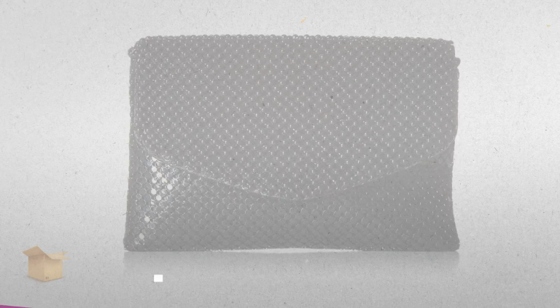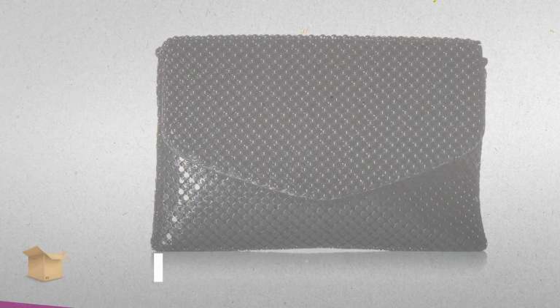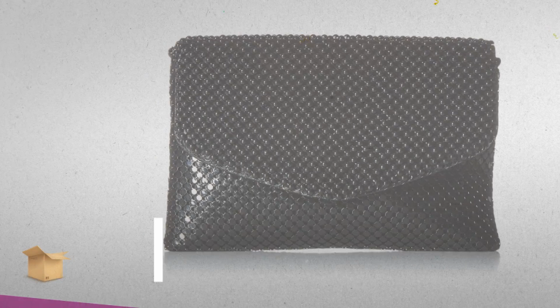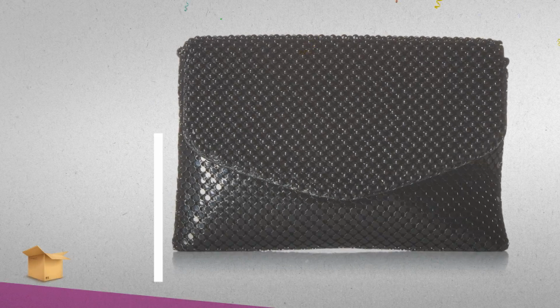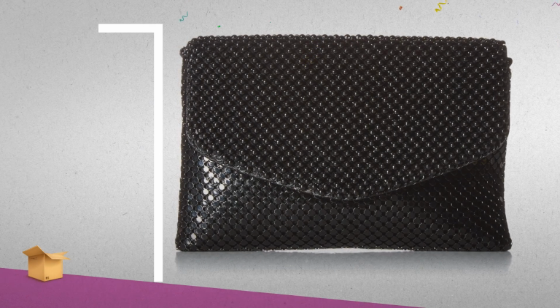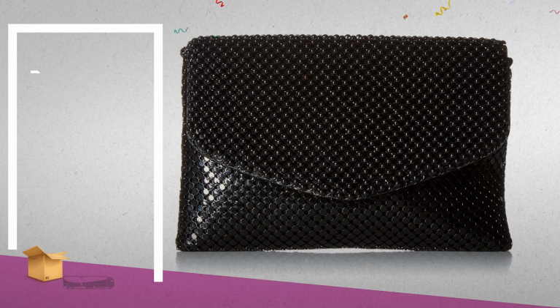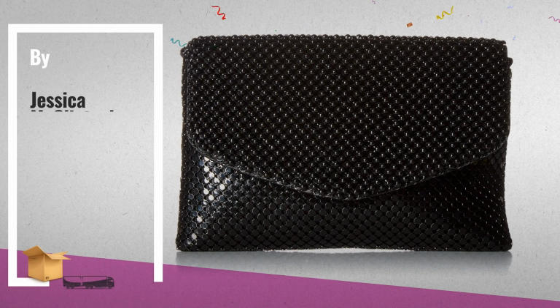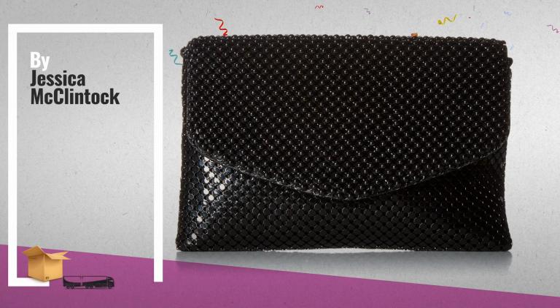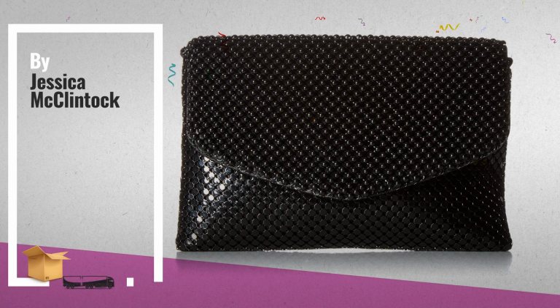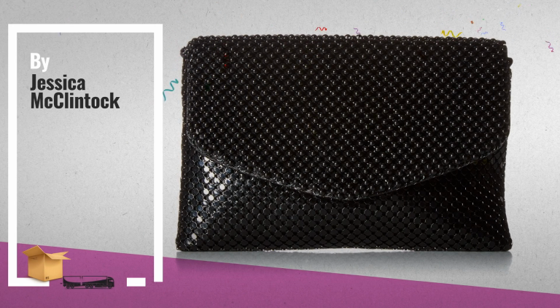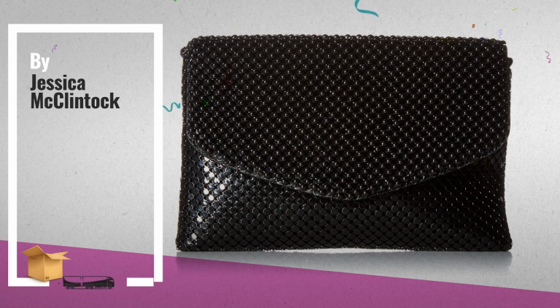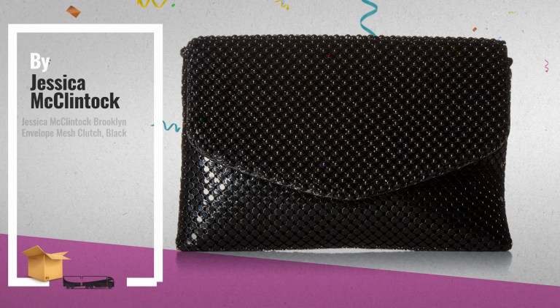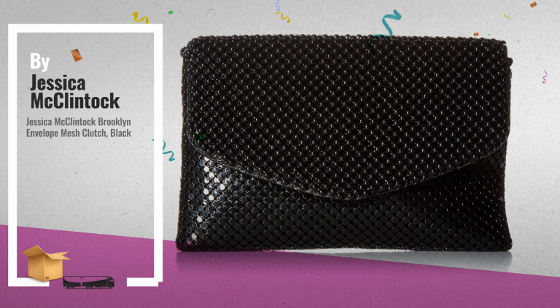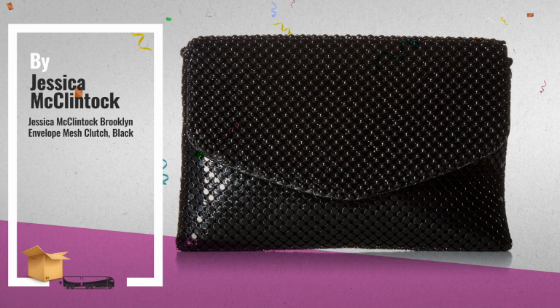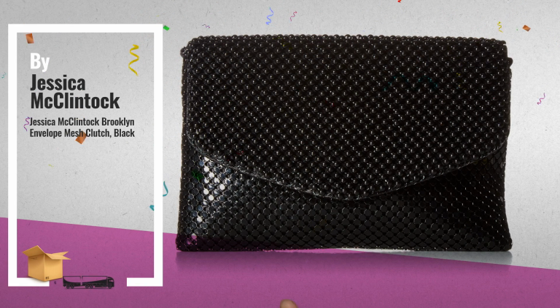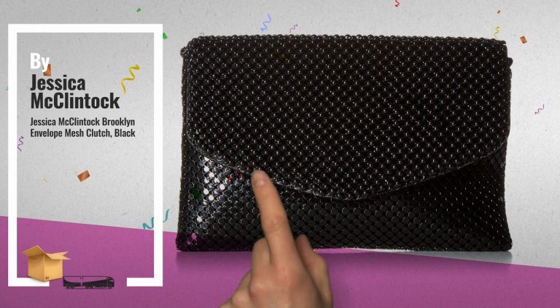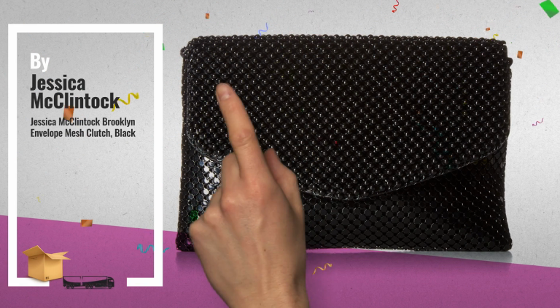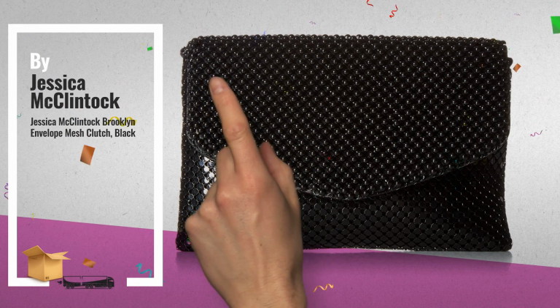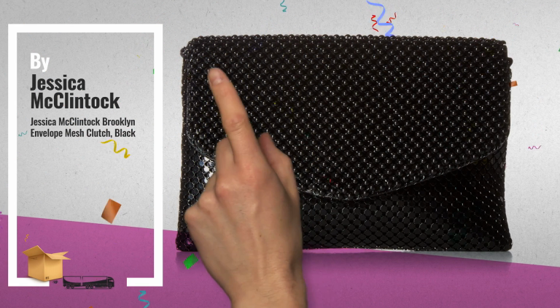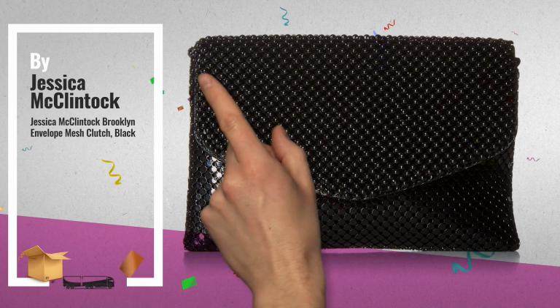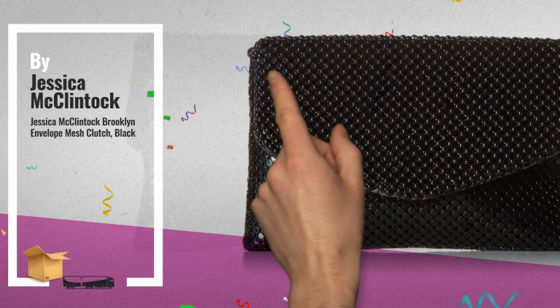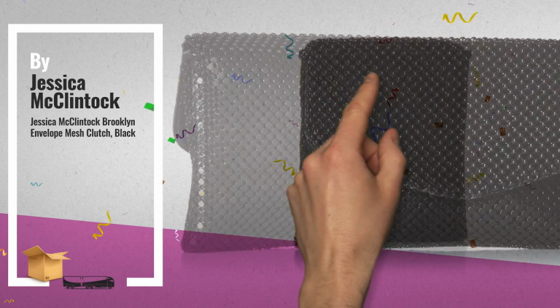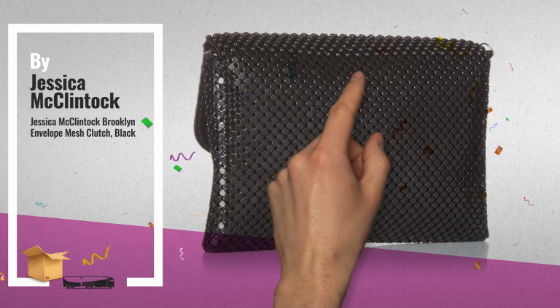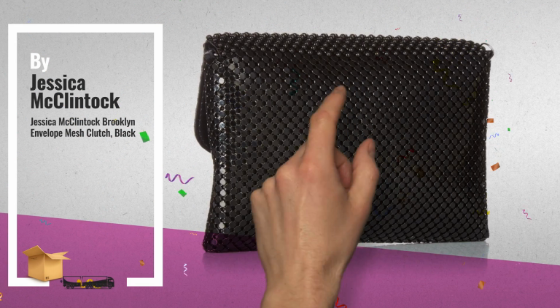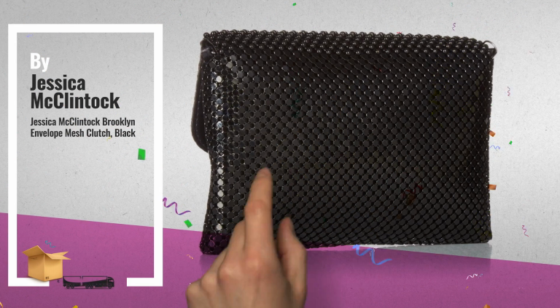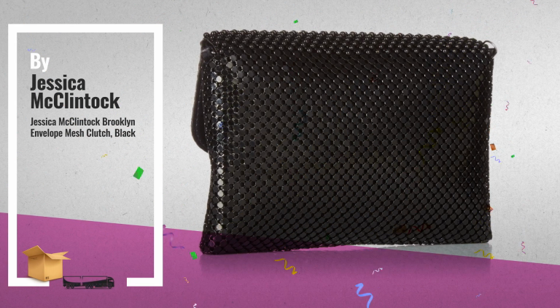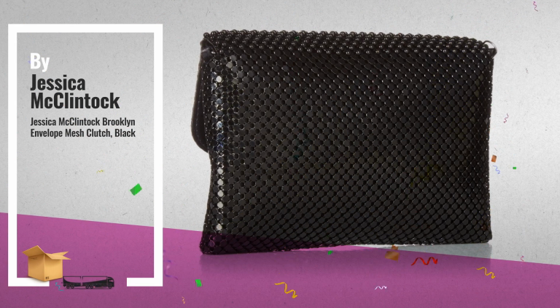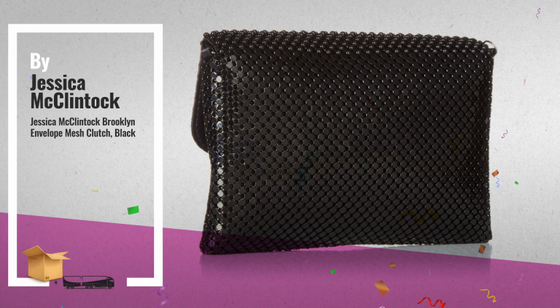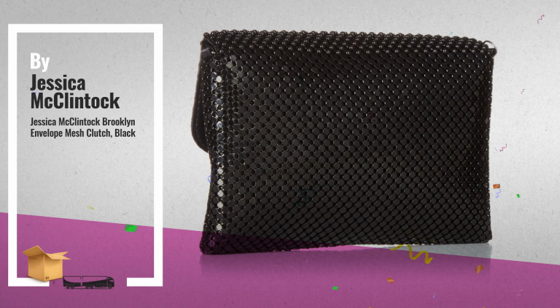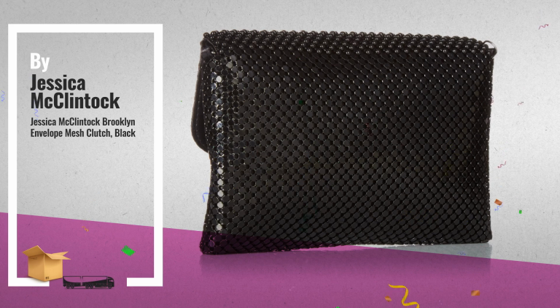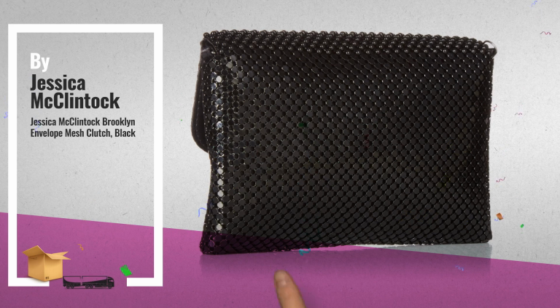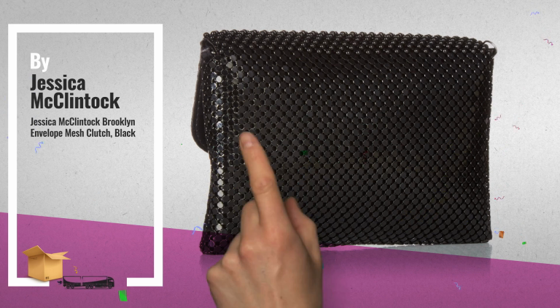Number 4: Black Elegant Brooklyn Envelope Mesh Clutch, with handy shoulder strap and magnetic snap closure.